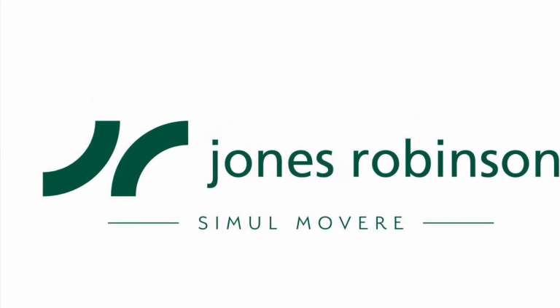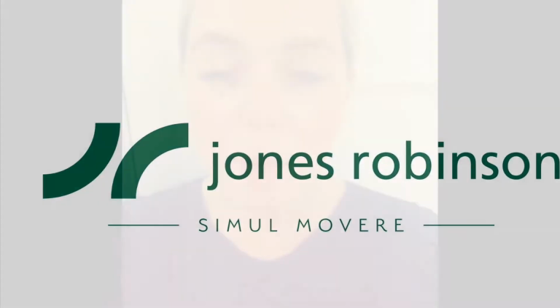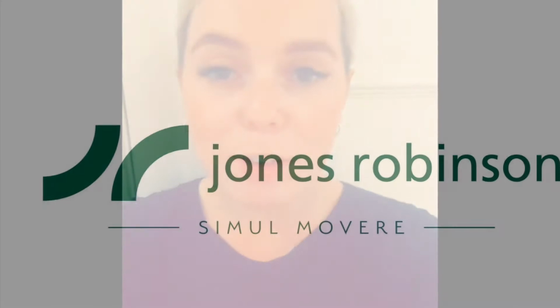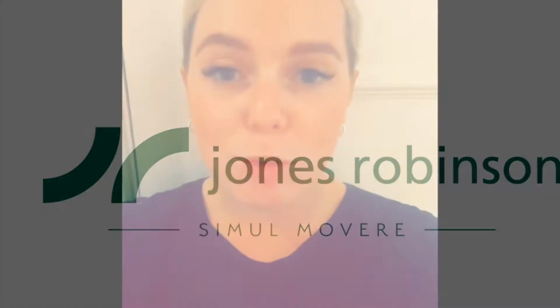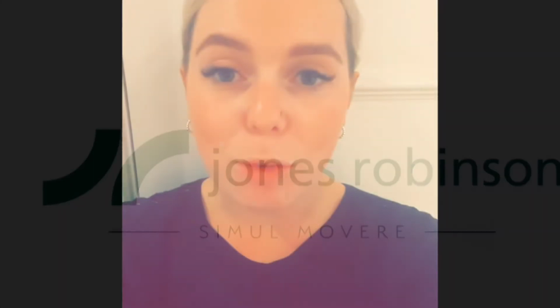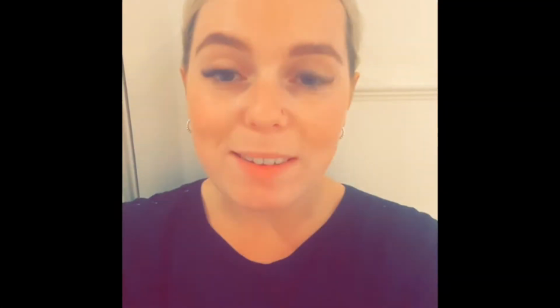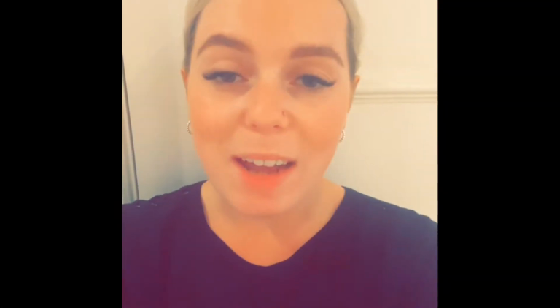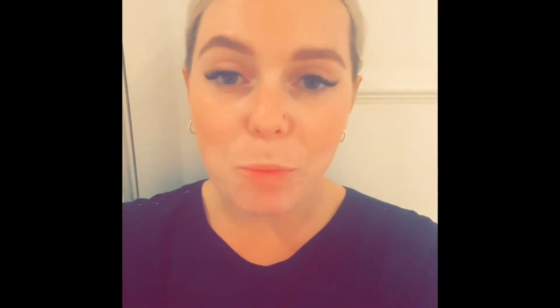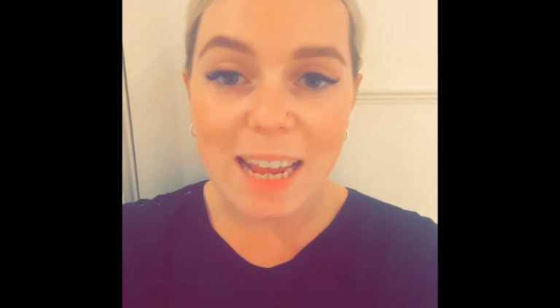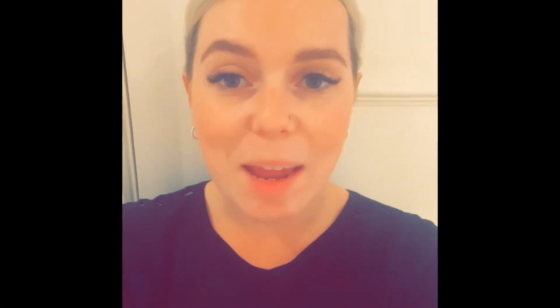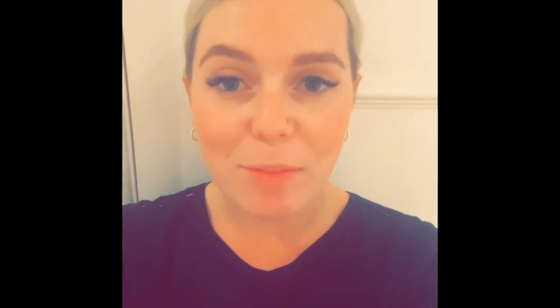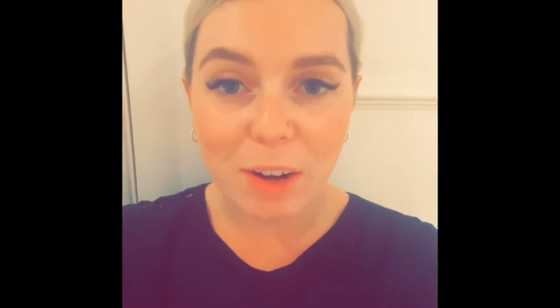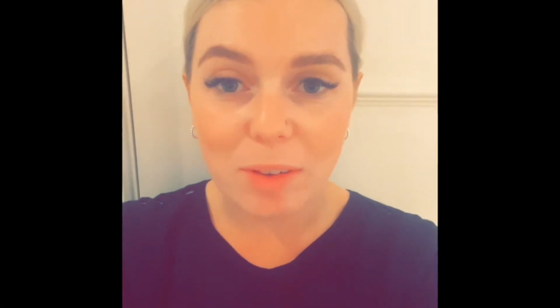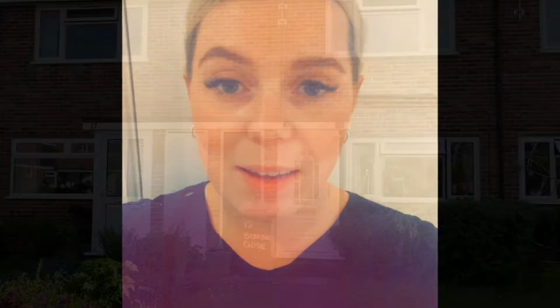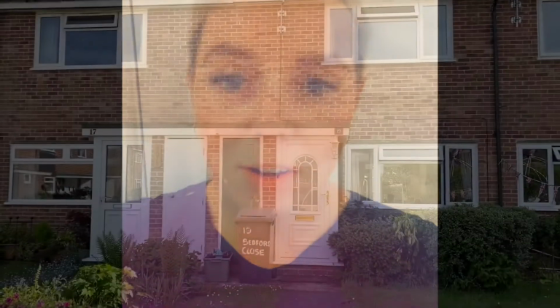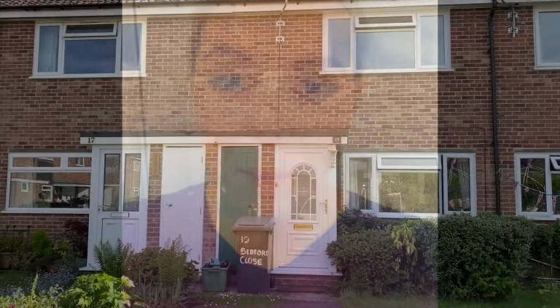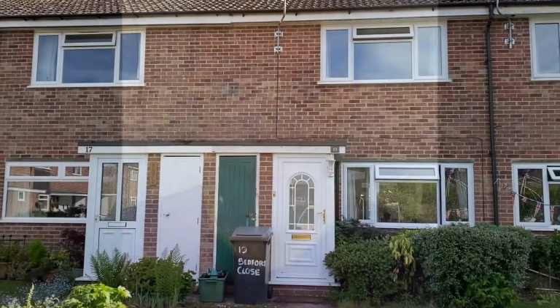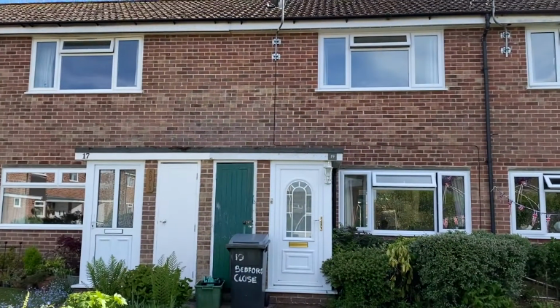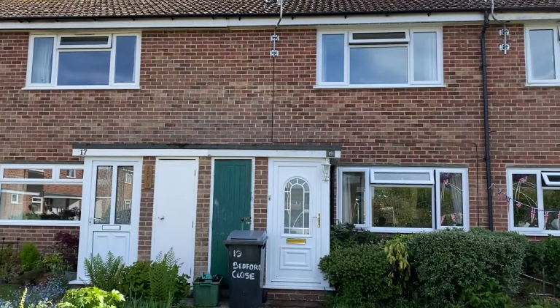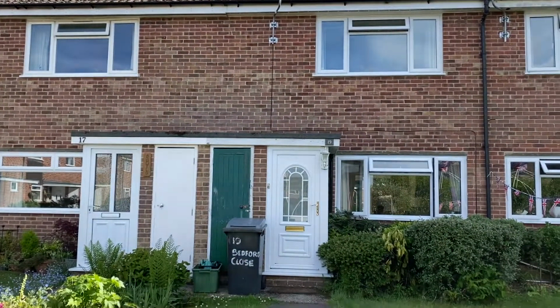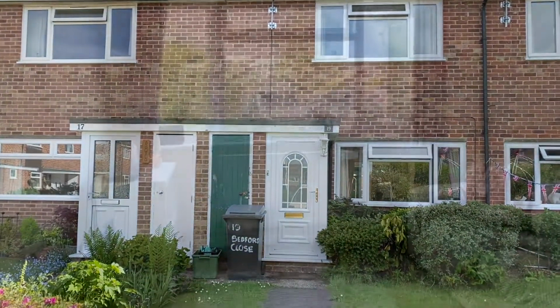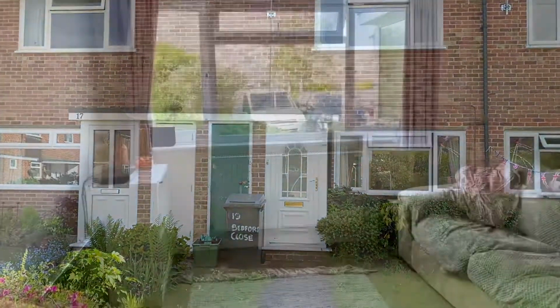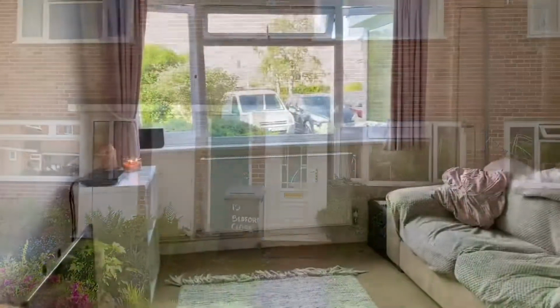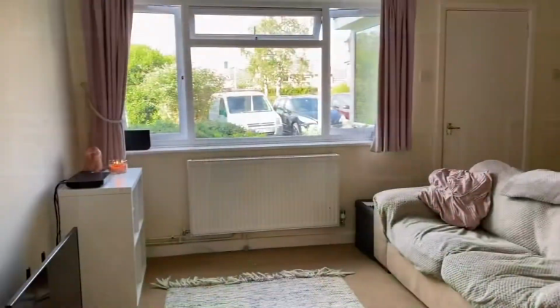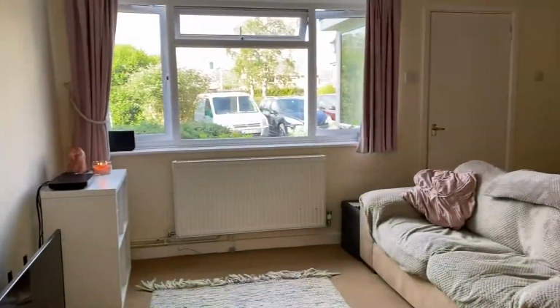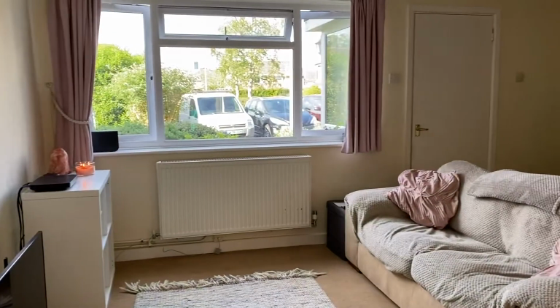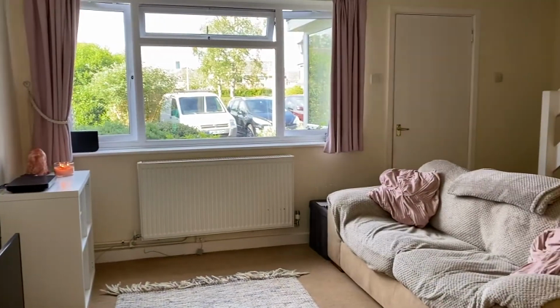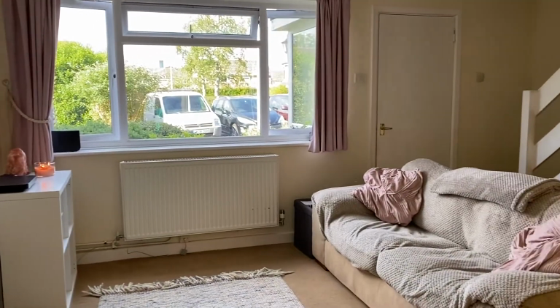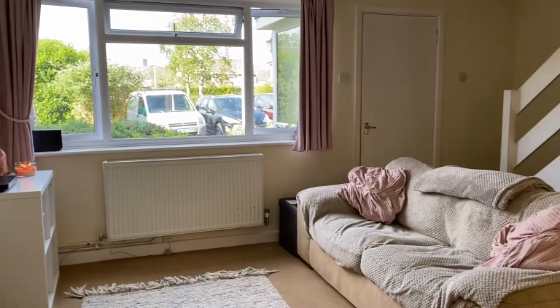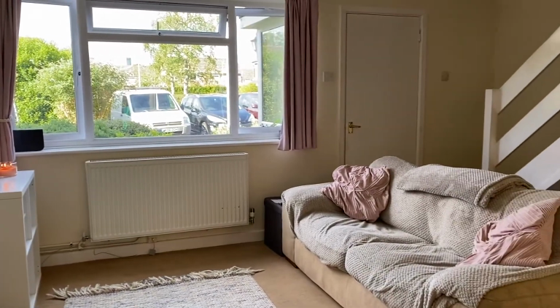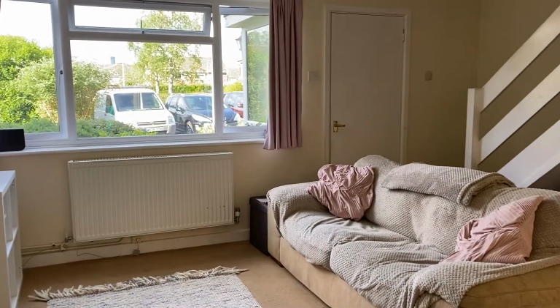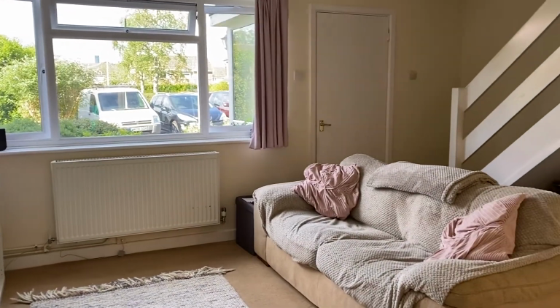I'm Lisa from Jane Robinson and we're here today at Bedford Close, which is located in the Washcommon area of Newbury.